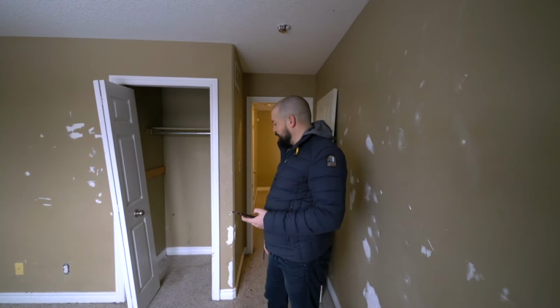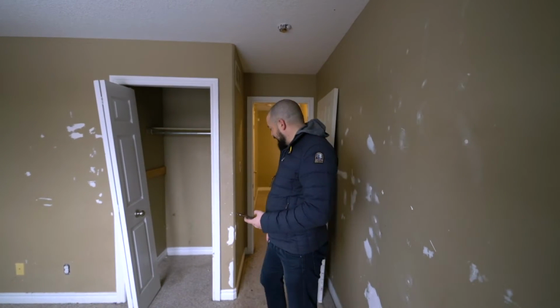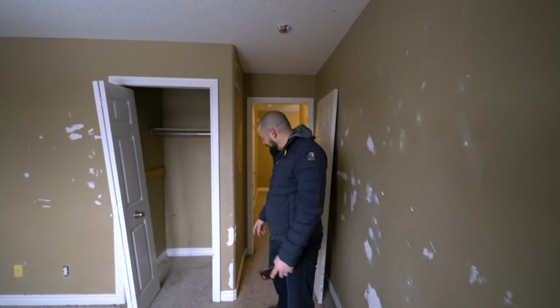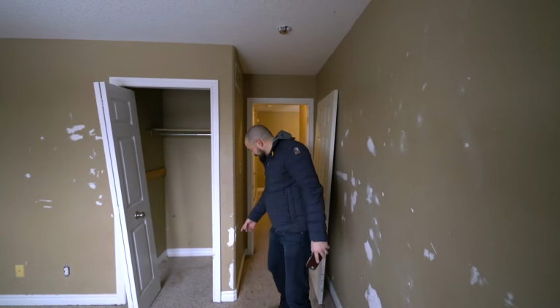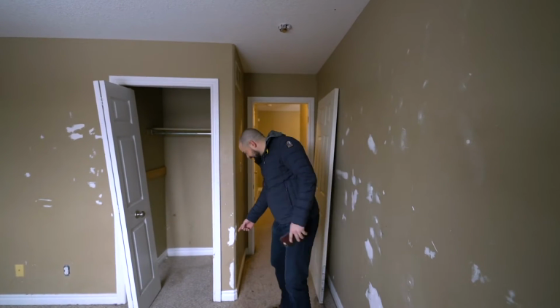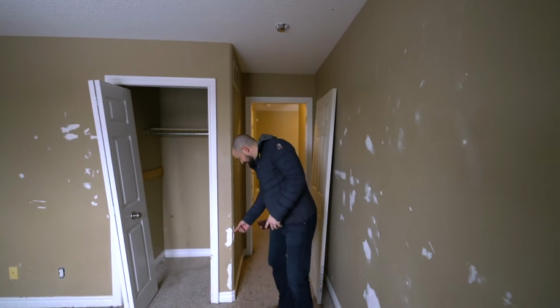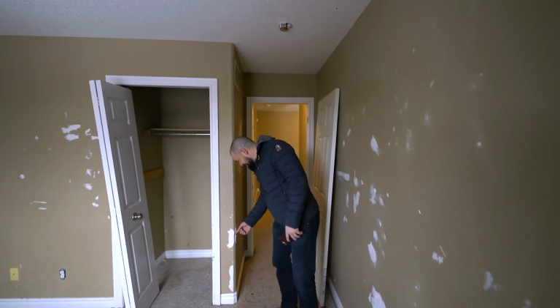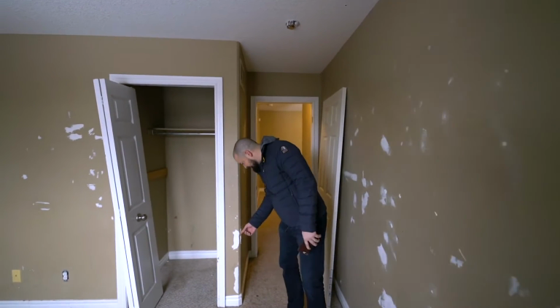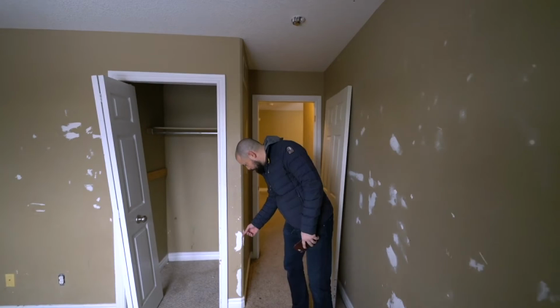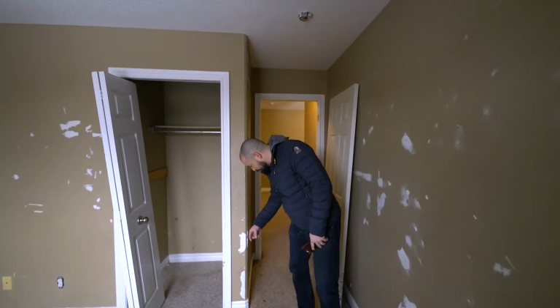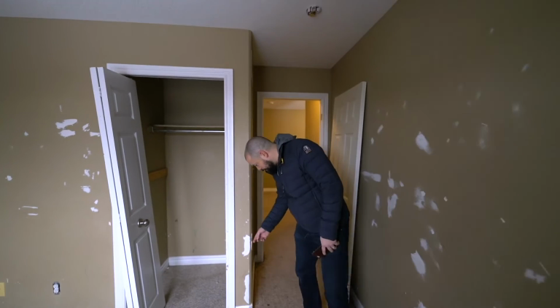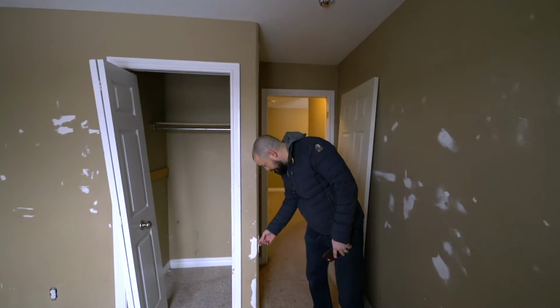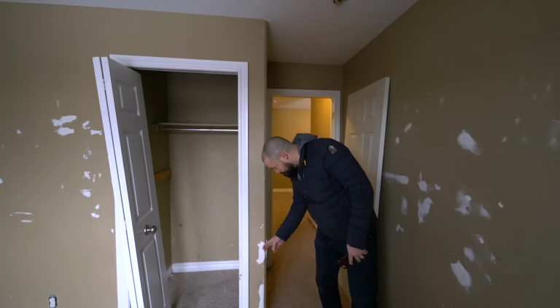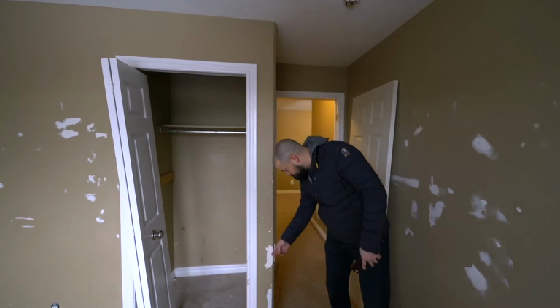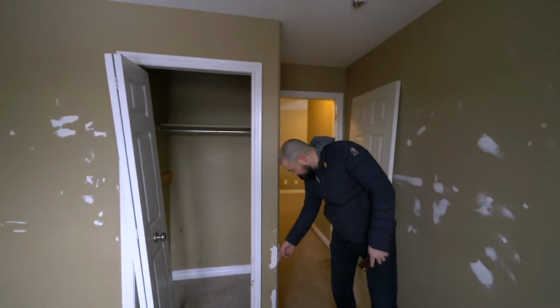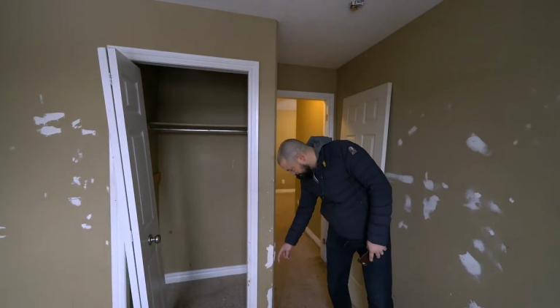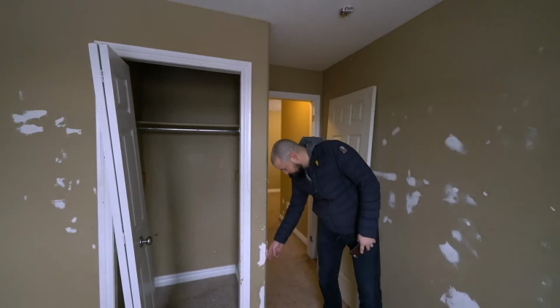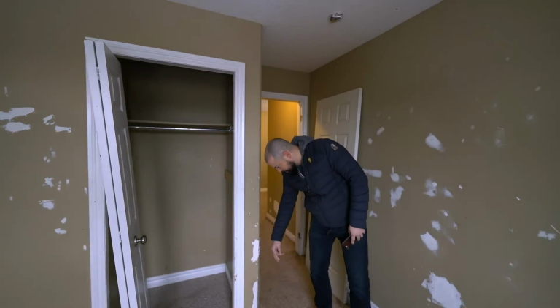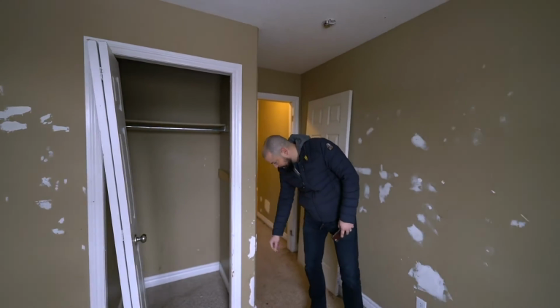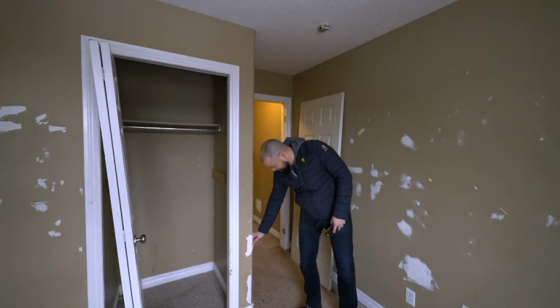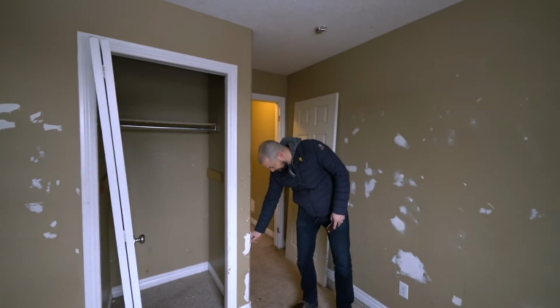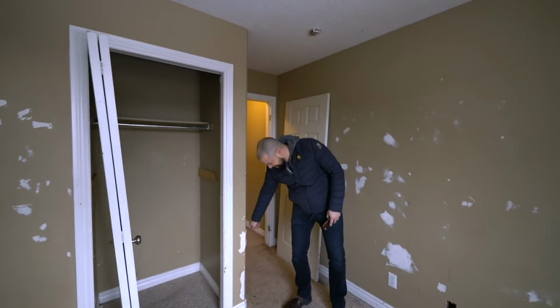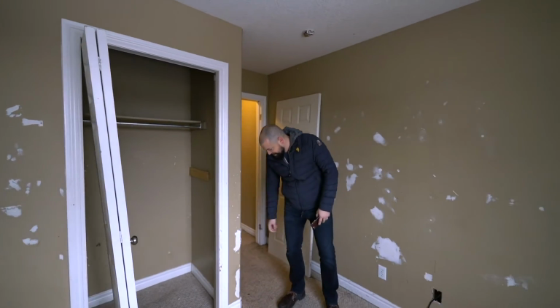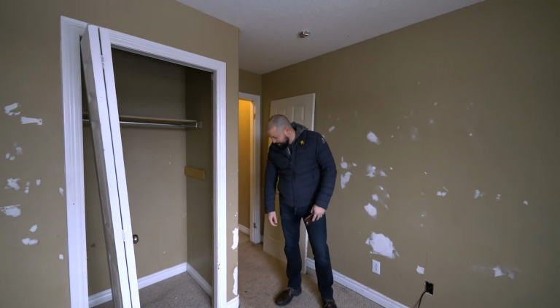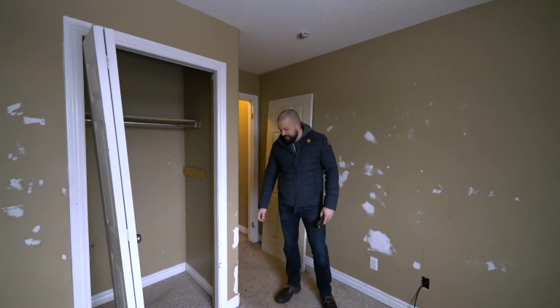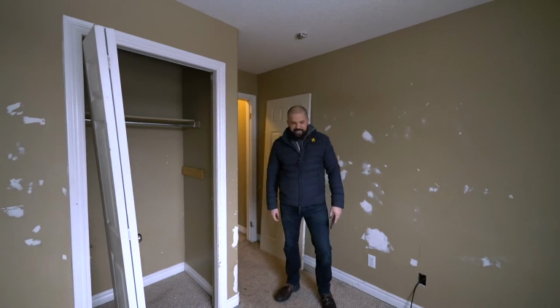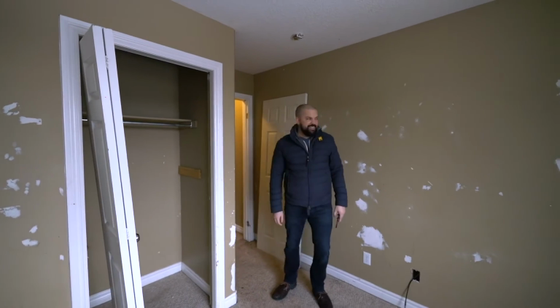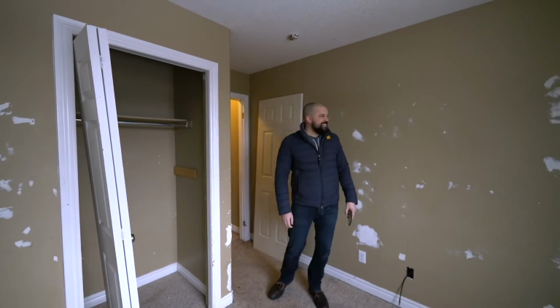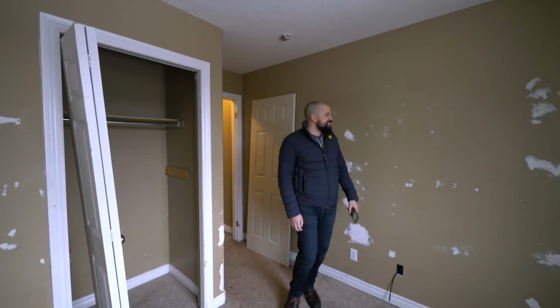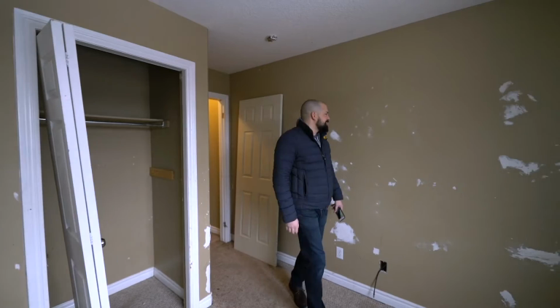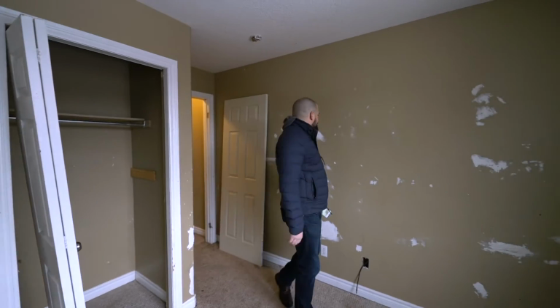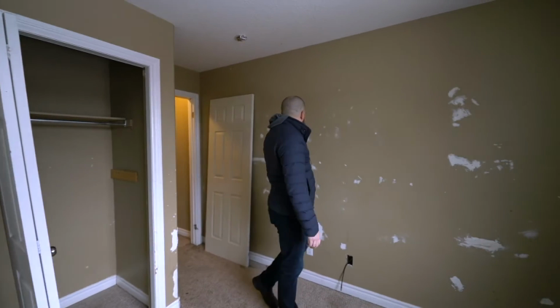And they think this is like, okay, we fixed the wall, we're good to go. What the fuck? It's terrible.